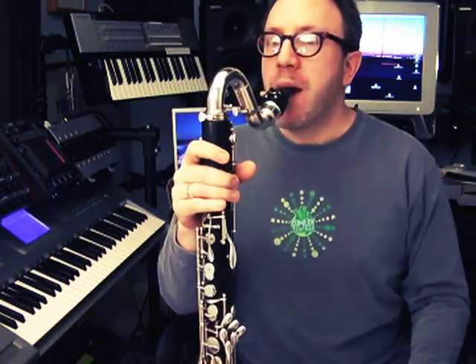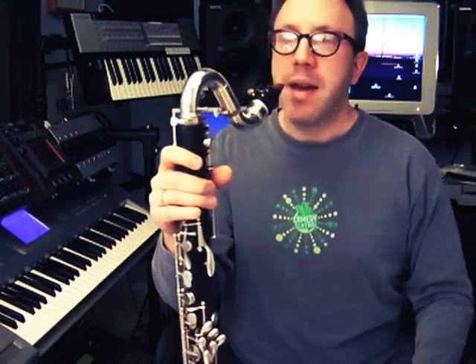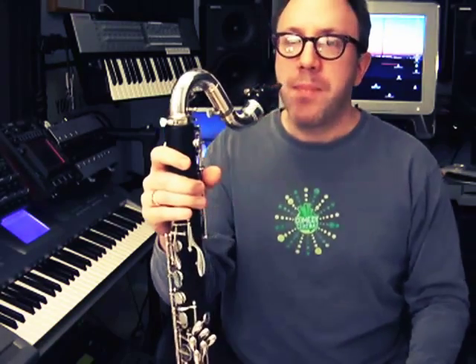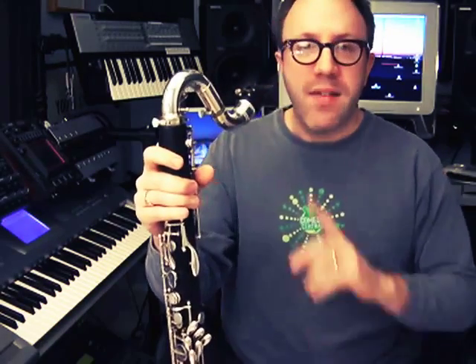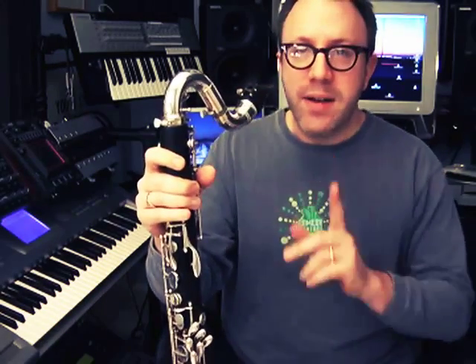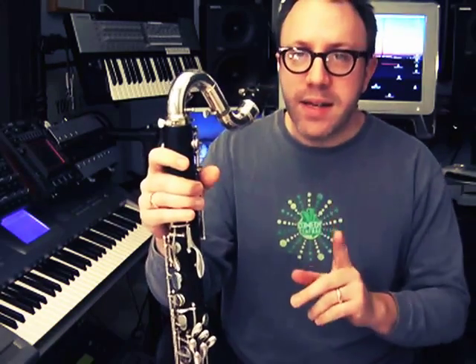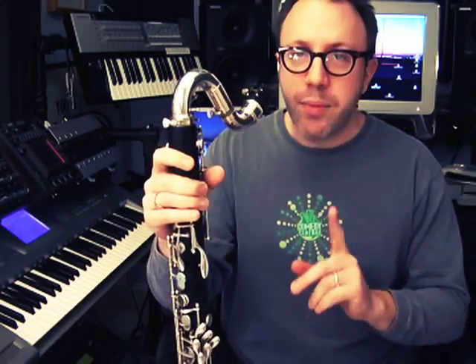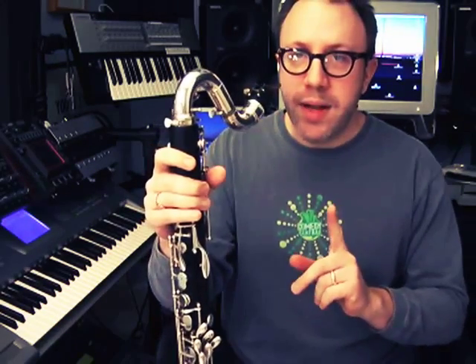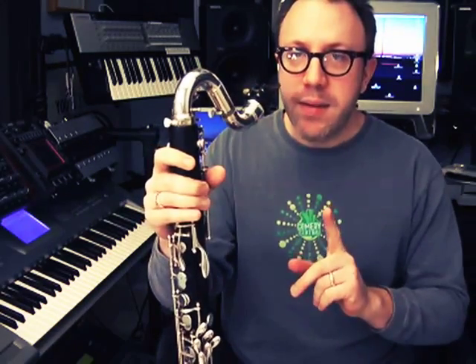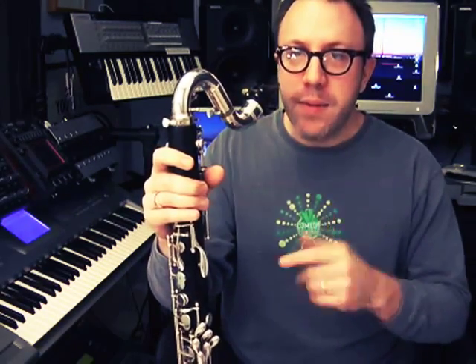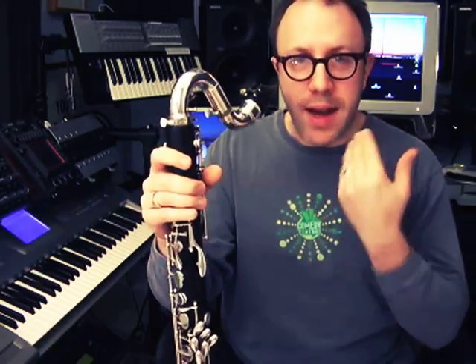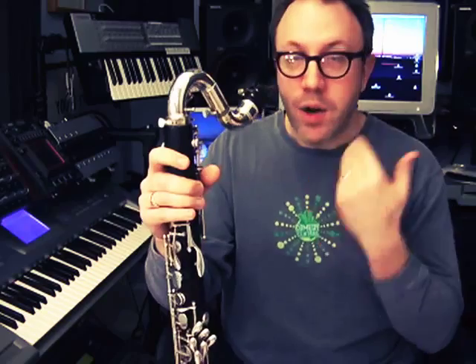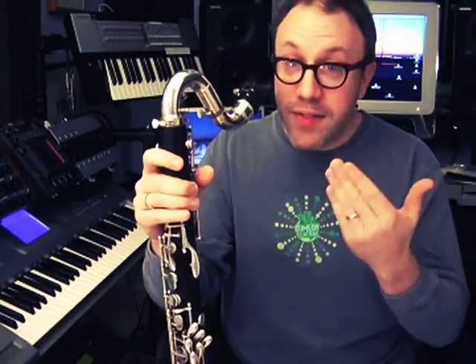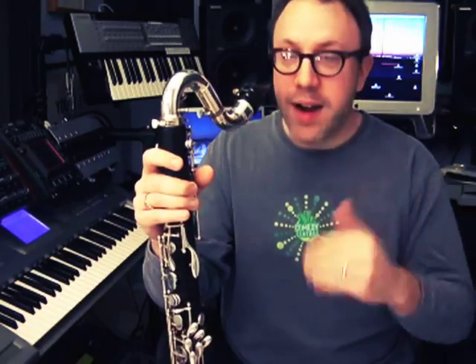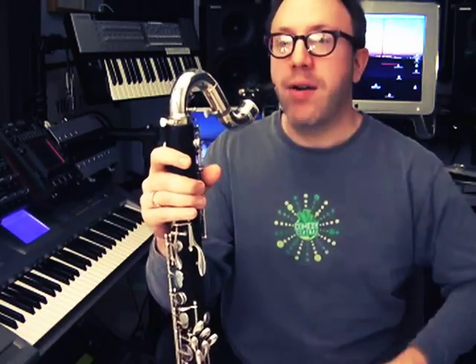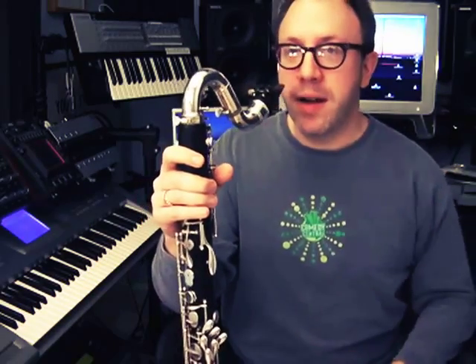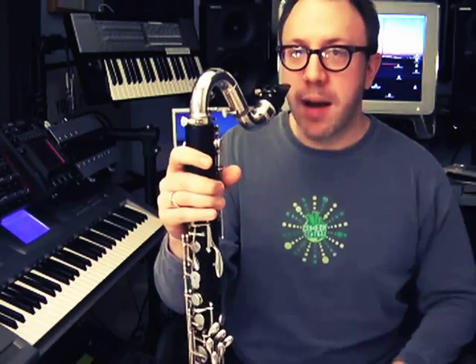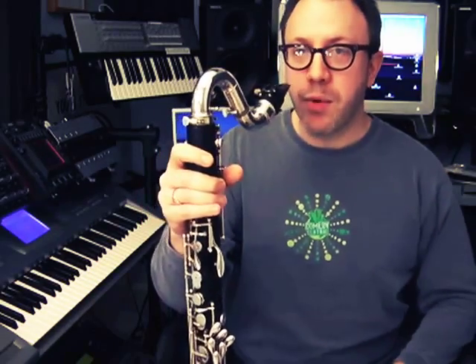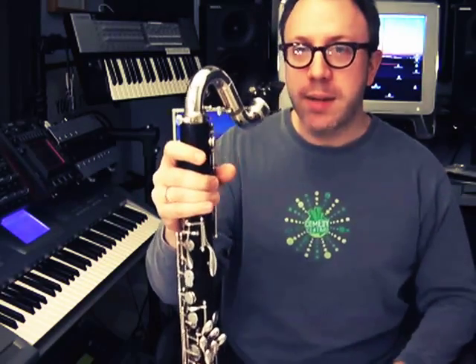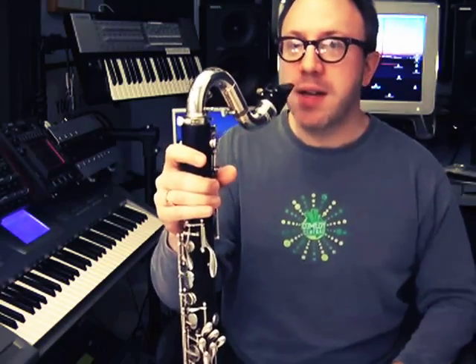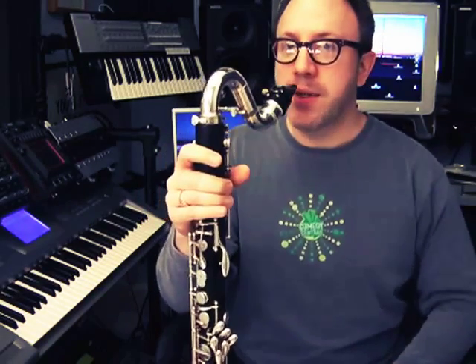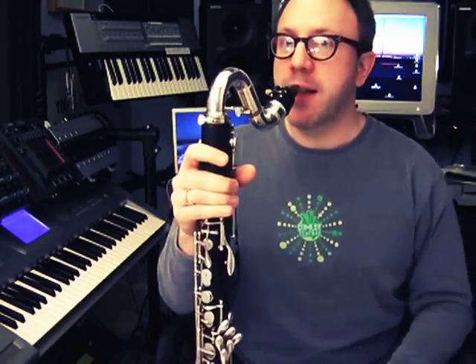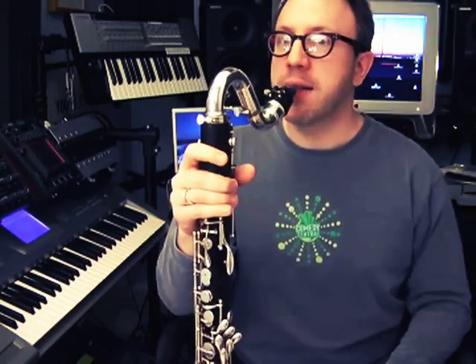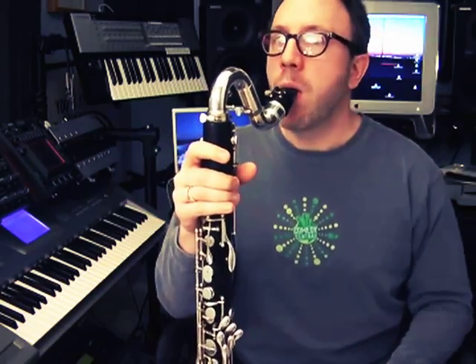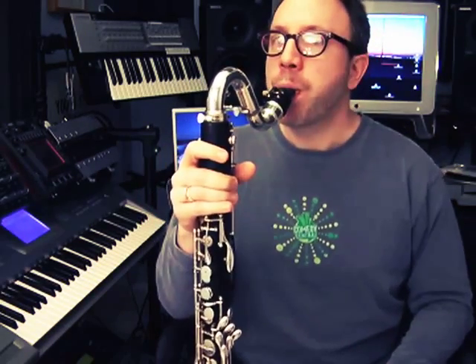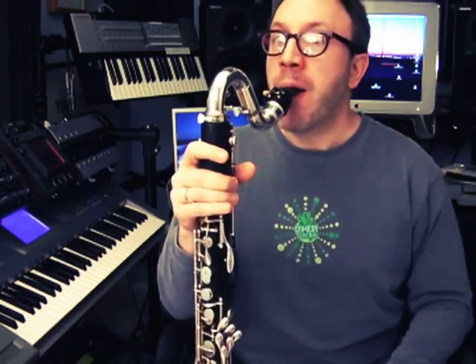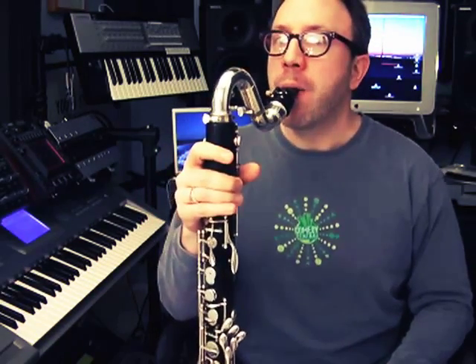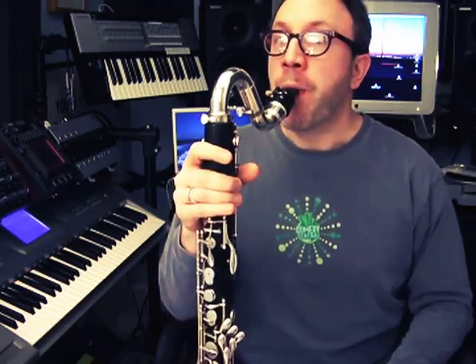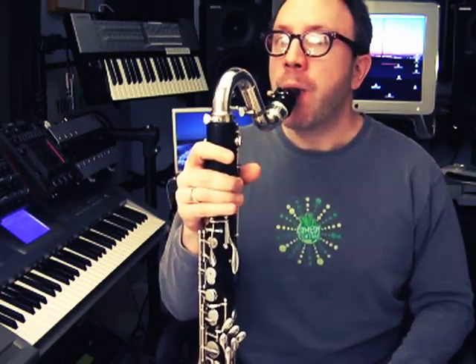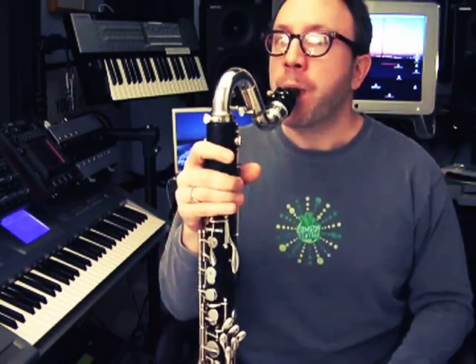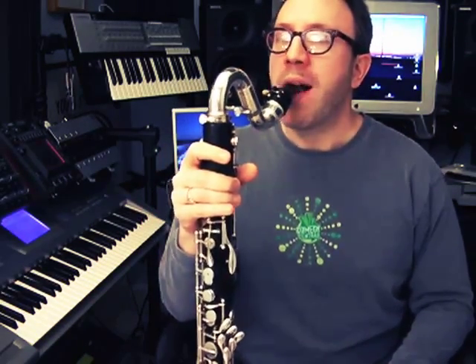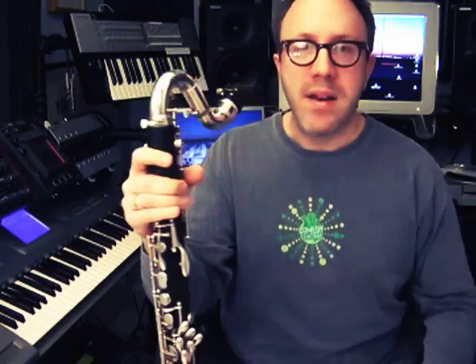Now if I didn't breathe air — cough that air out as I'm releasing my tongue — it would sound like this: nothing.